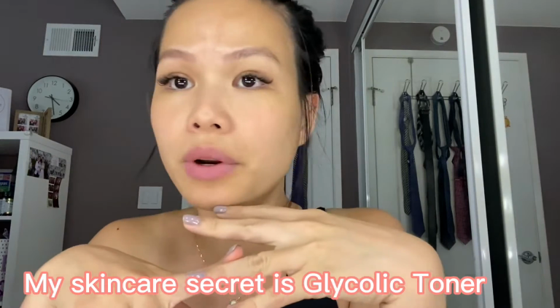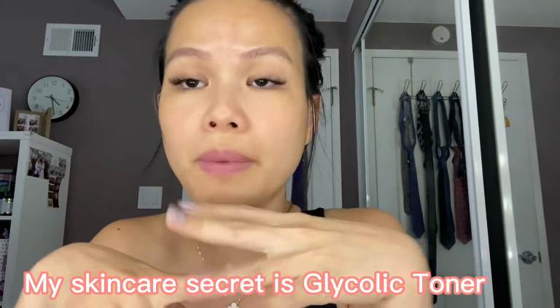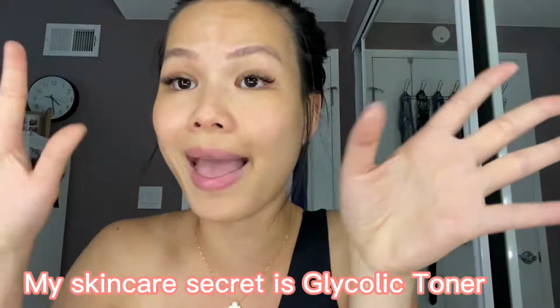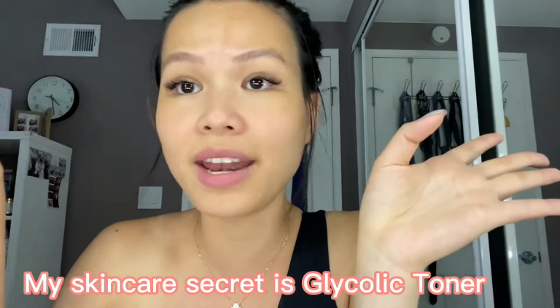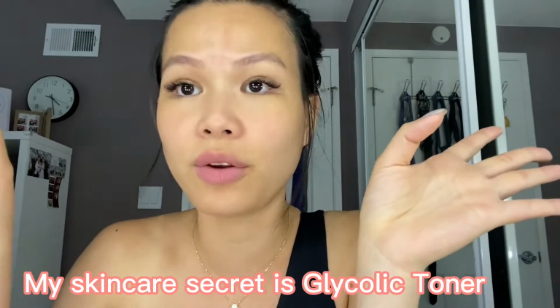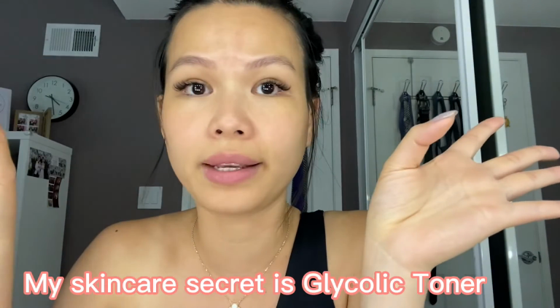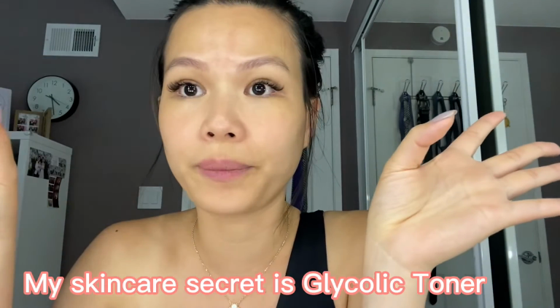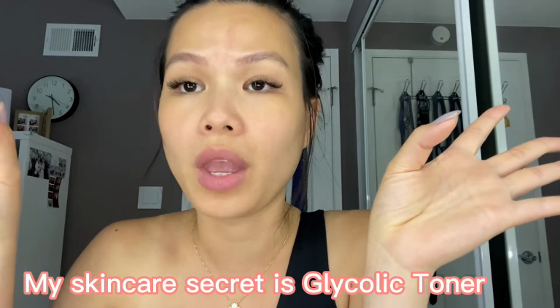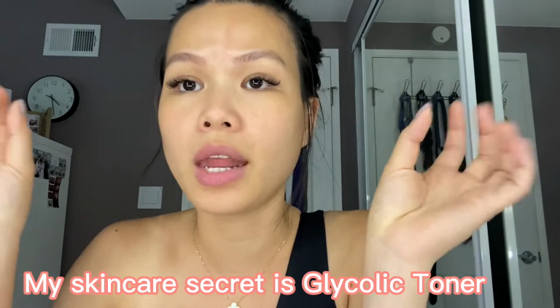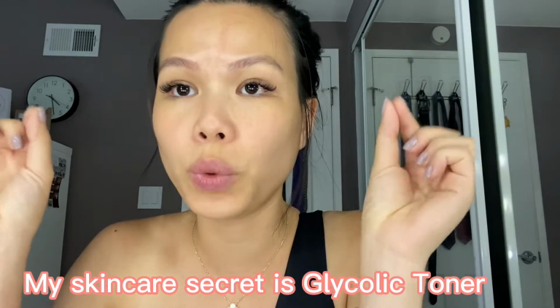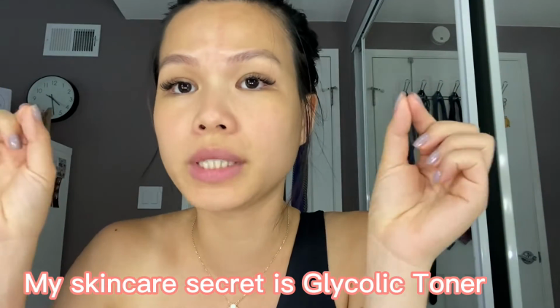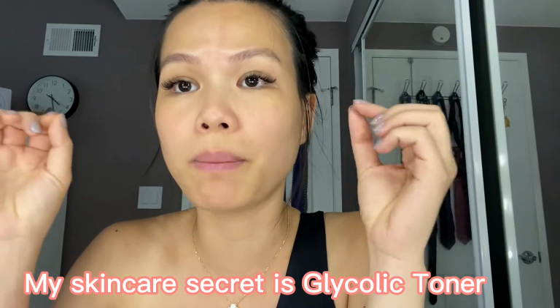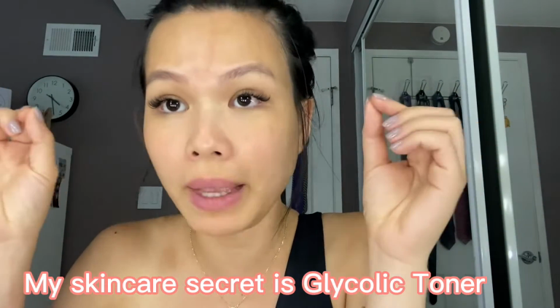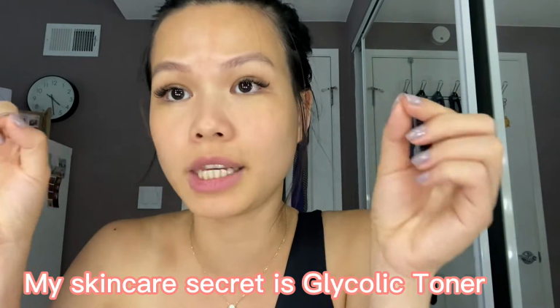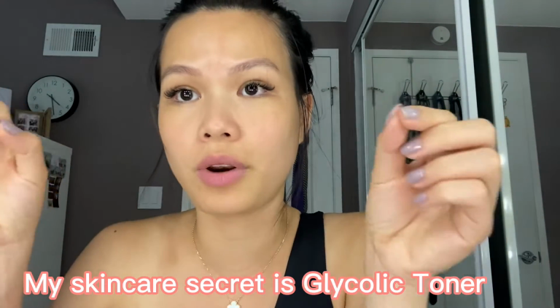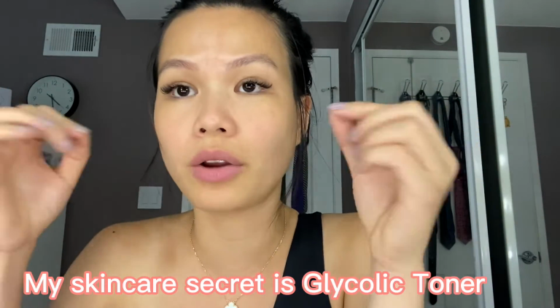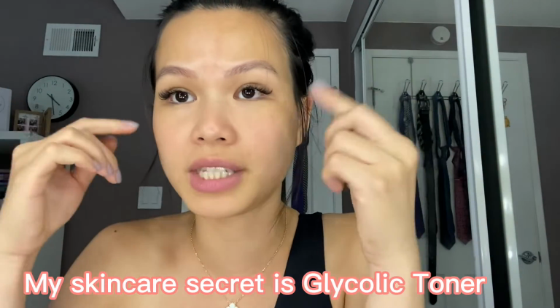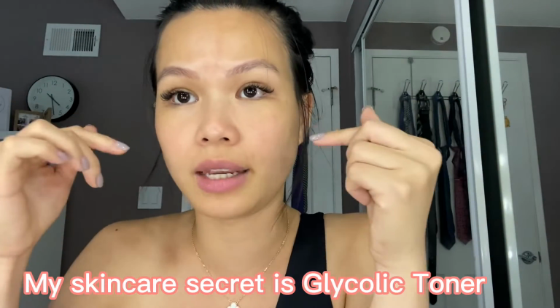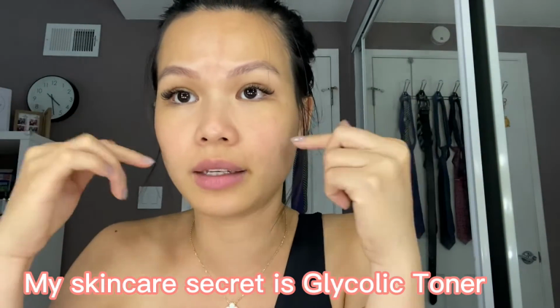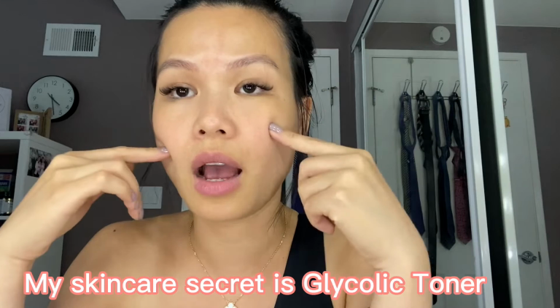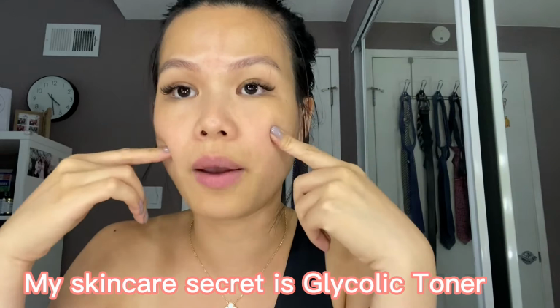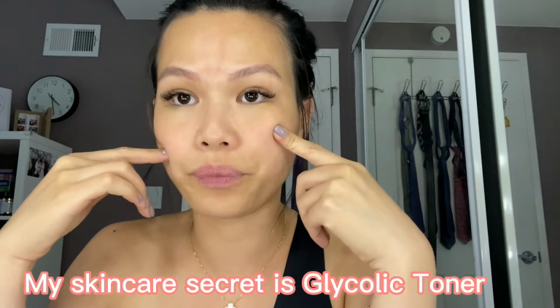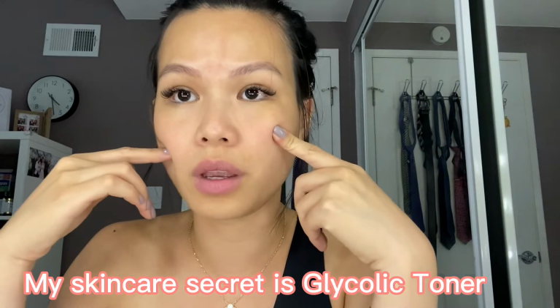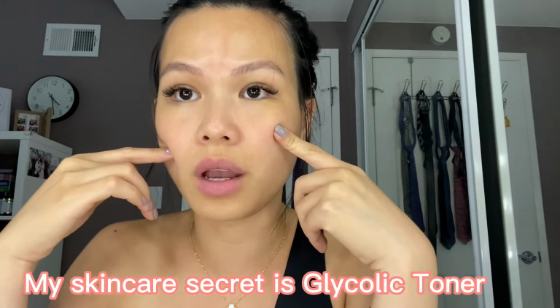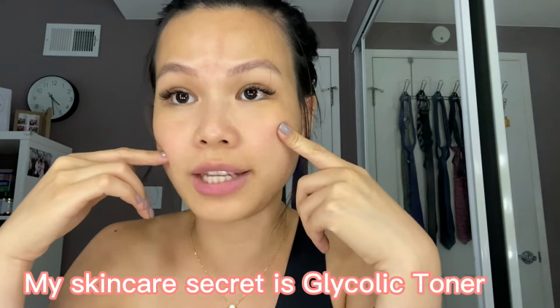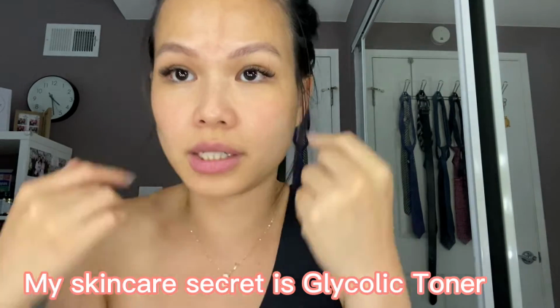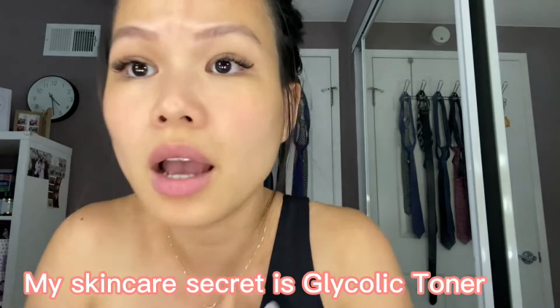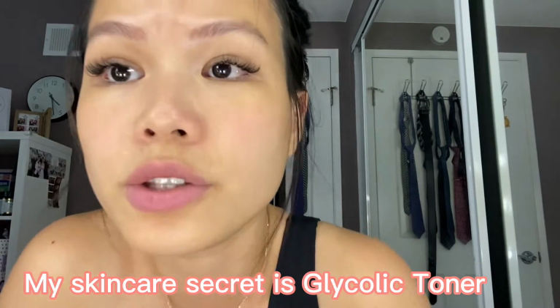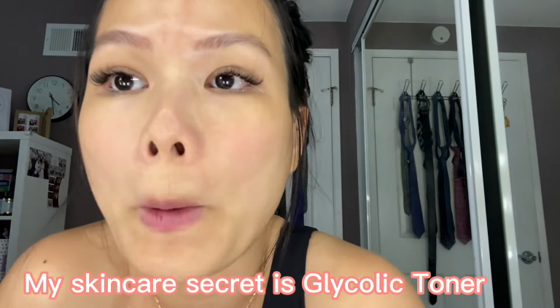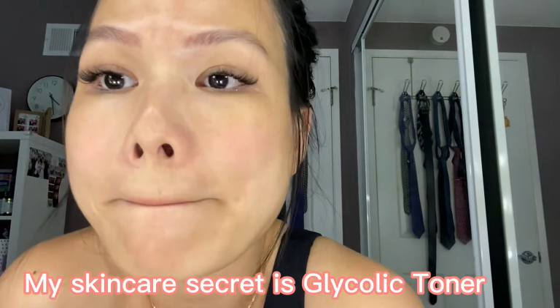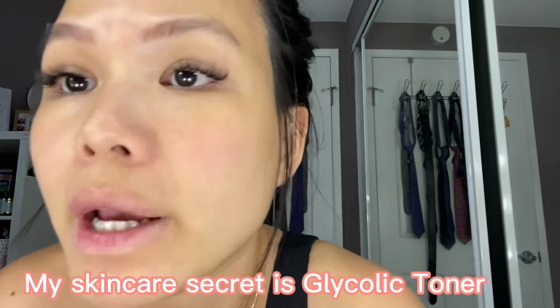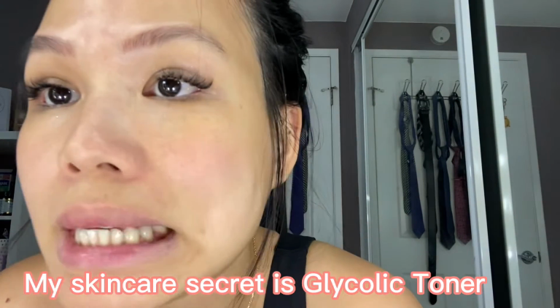After that you can apply moisturizer, serum, anything you like, and you will see a big difference in how your skin looks.